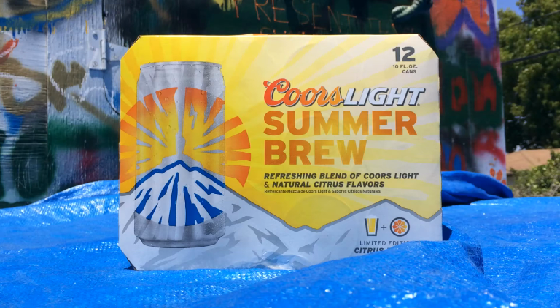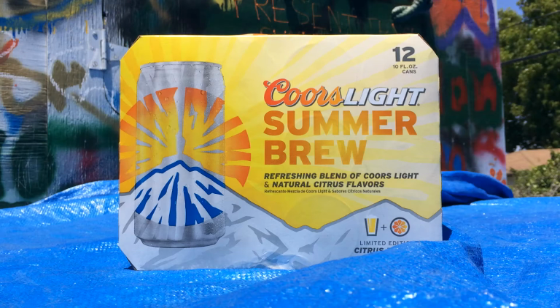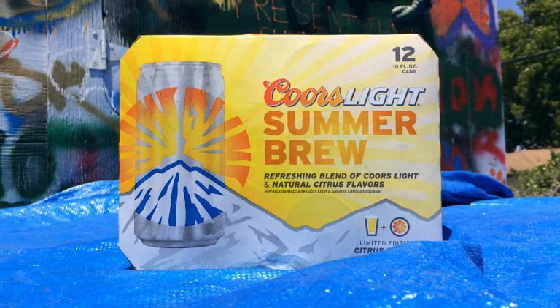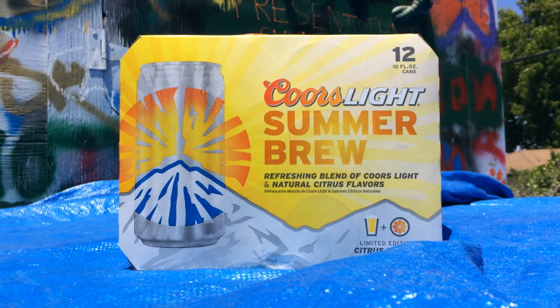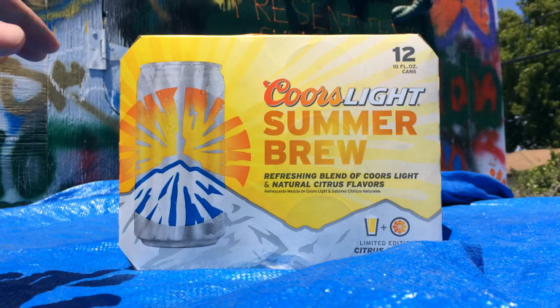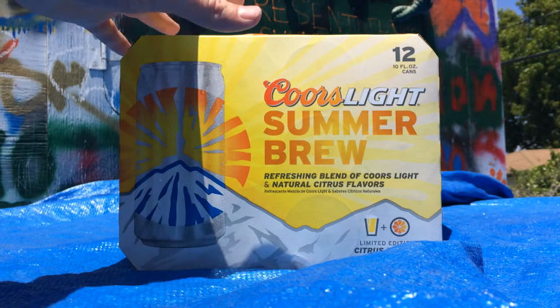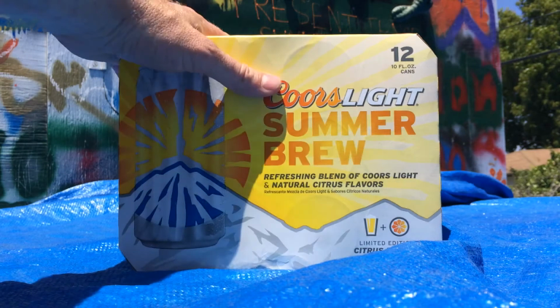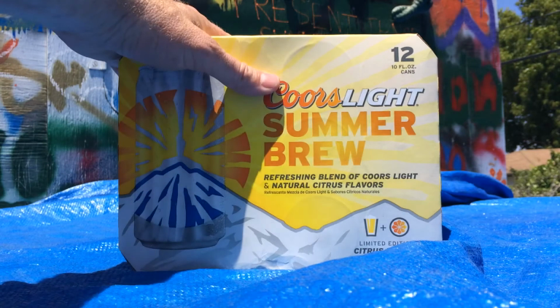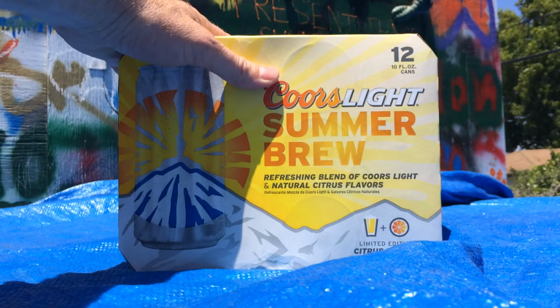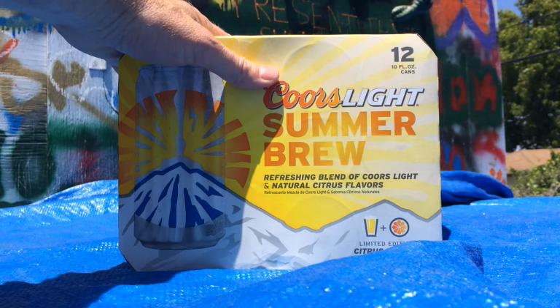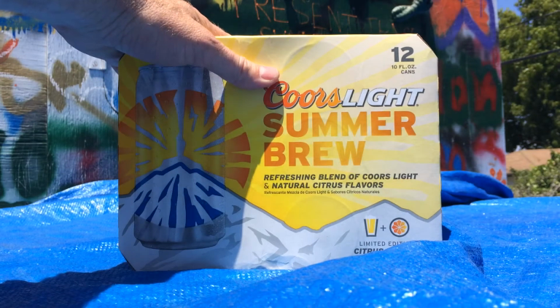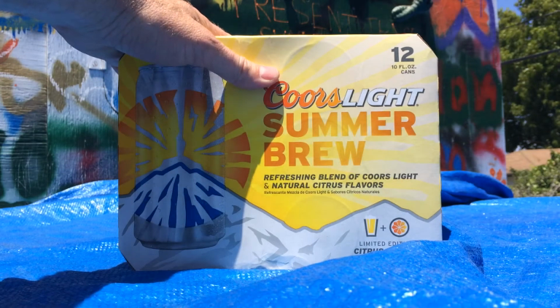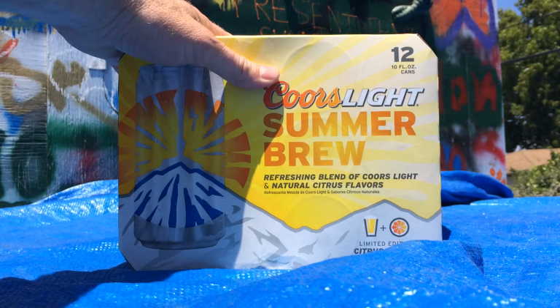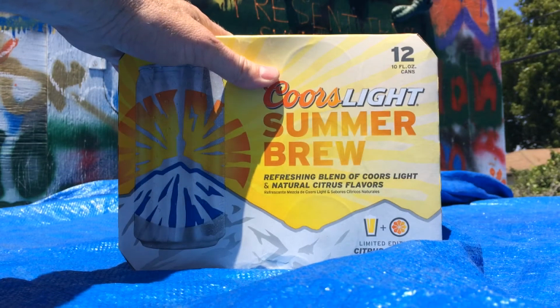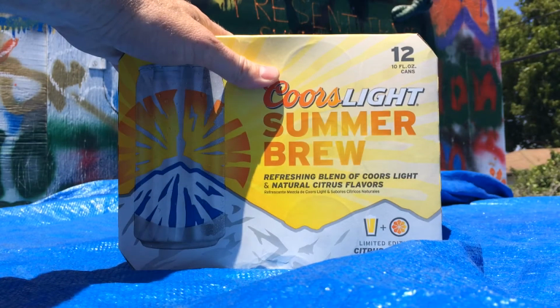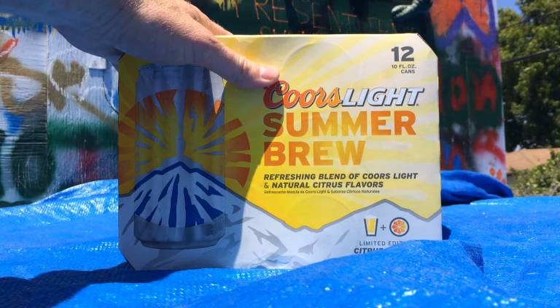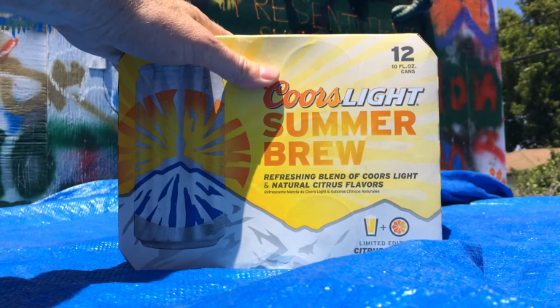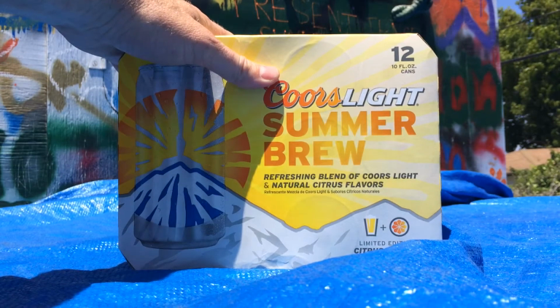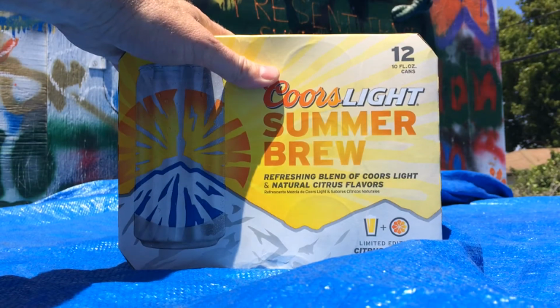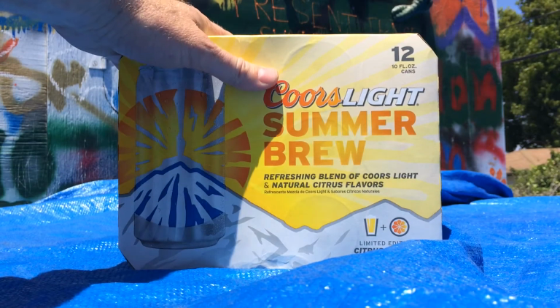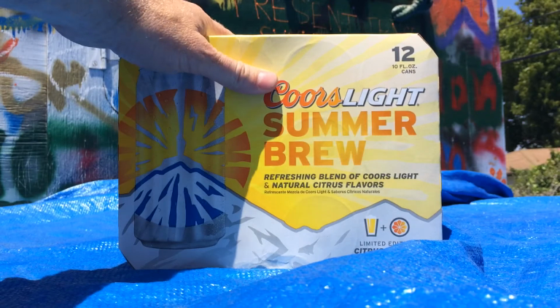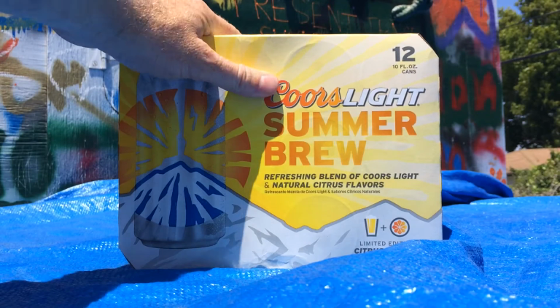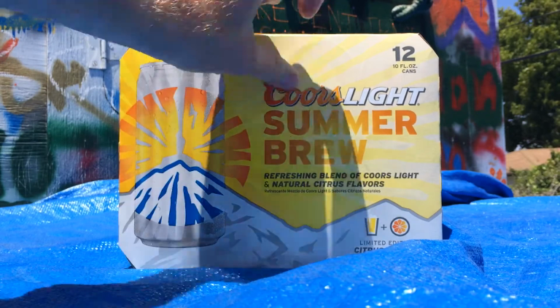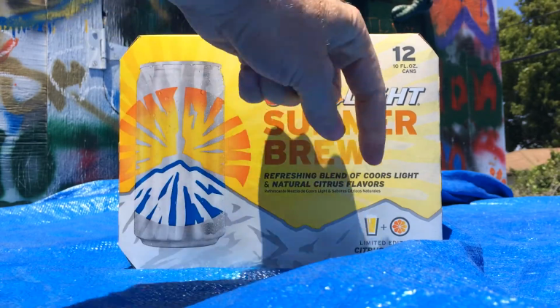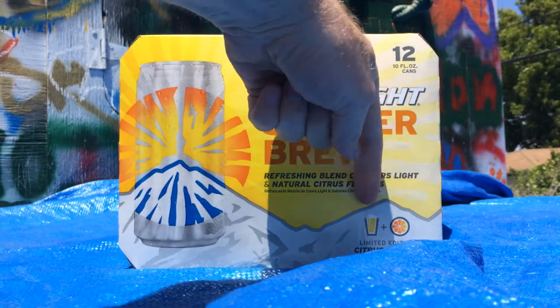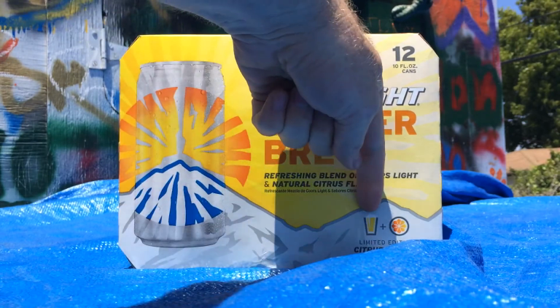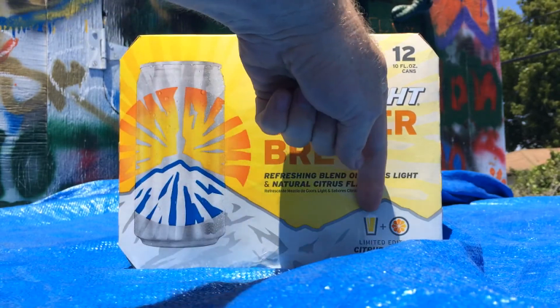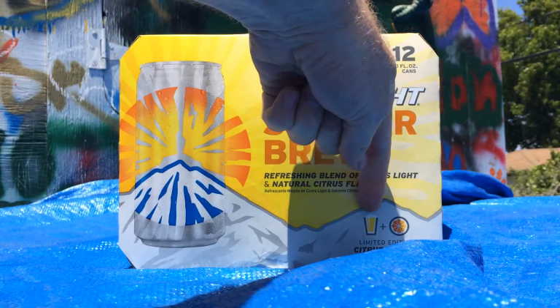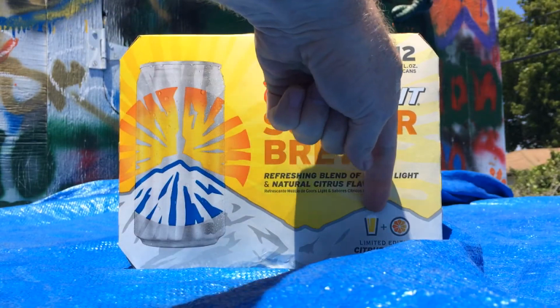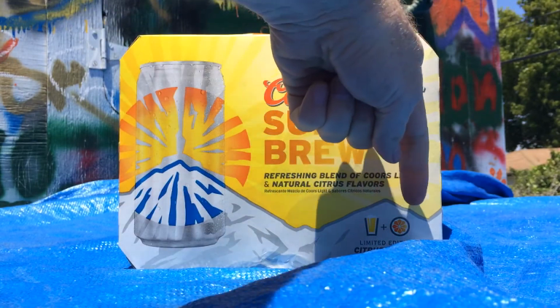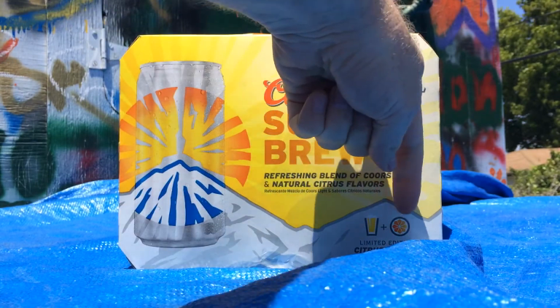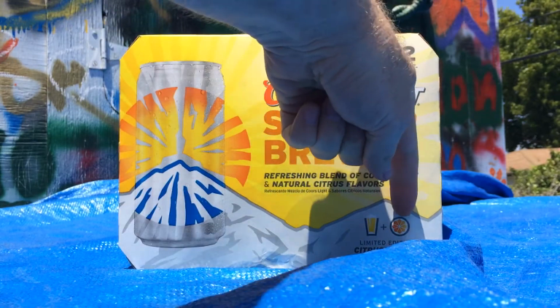Alright, this is my review of Coors Light Summer Brew. The summer is here and summer brews are here, so it's beer plus orange.